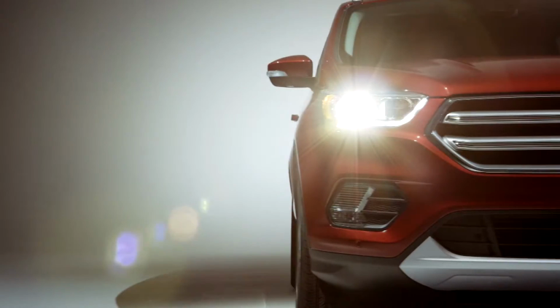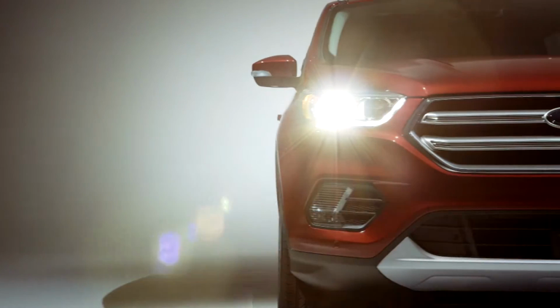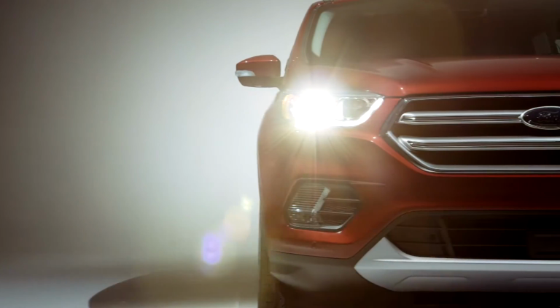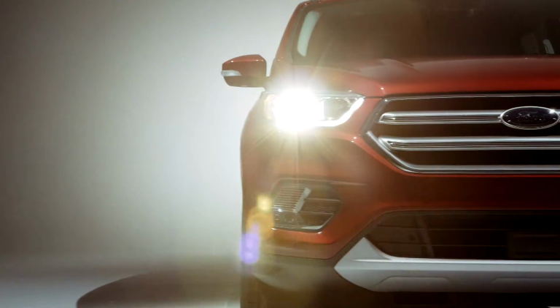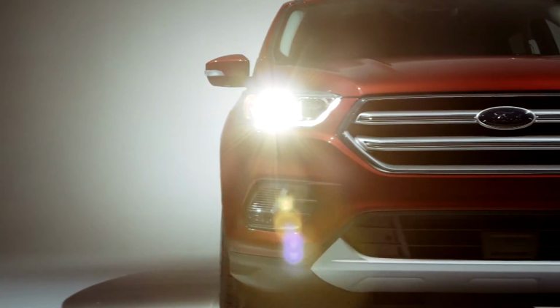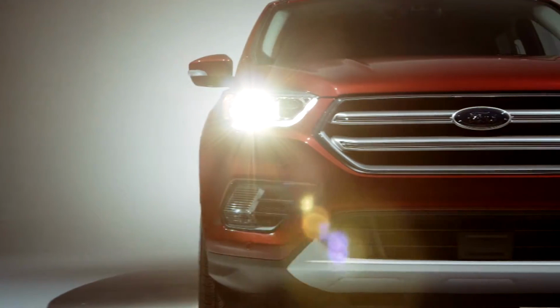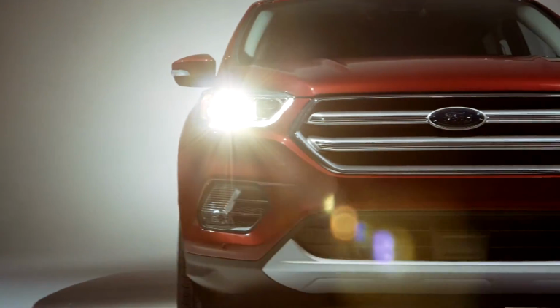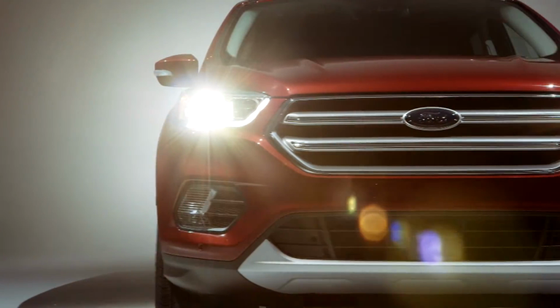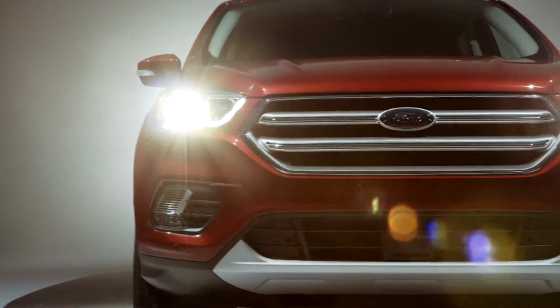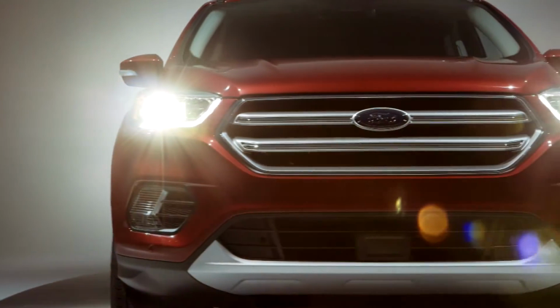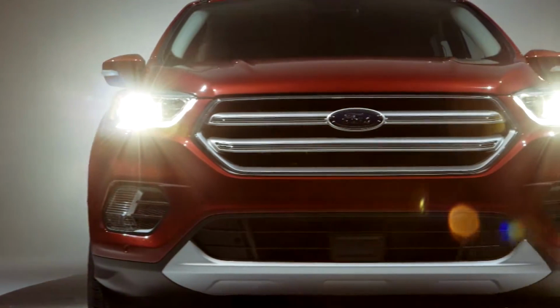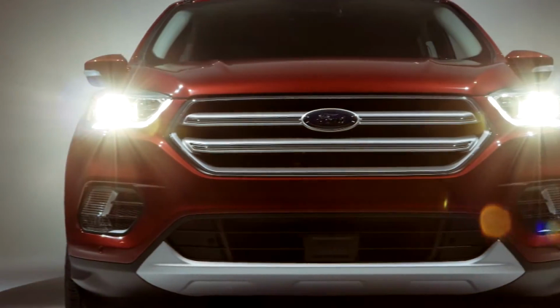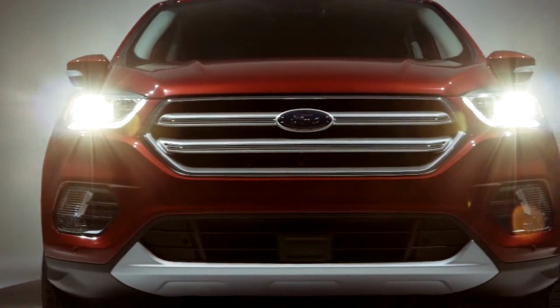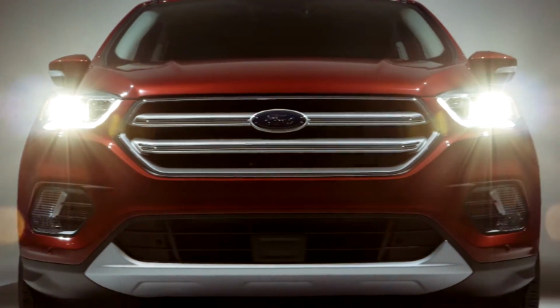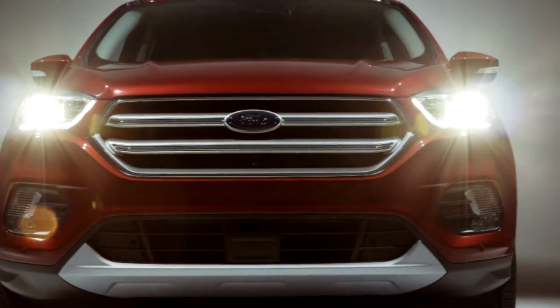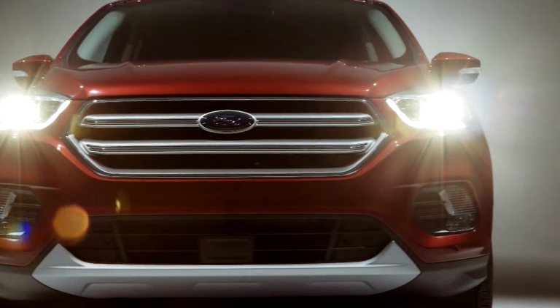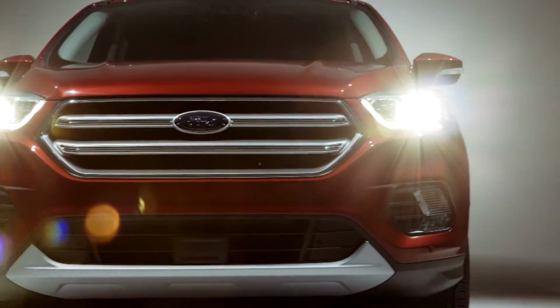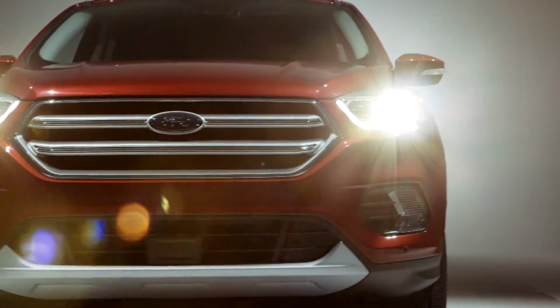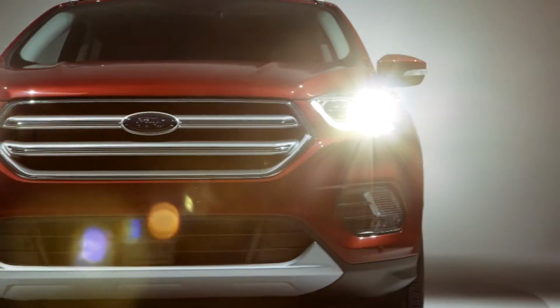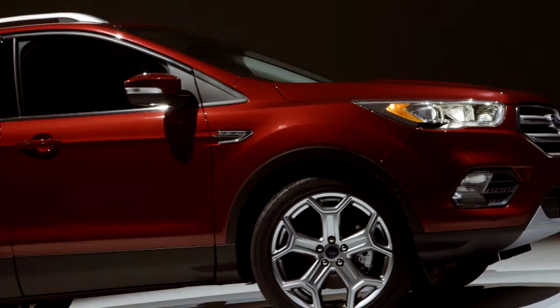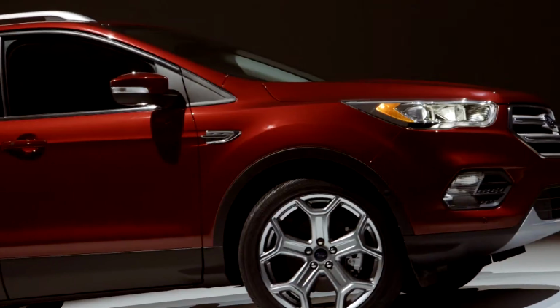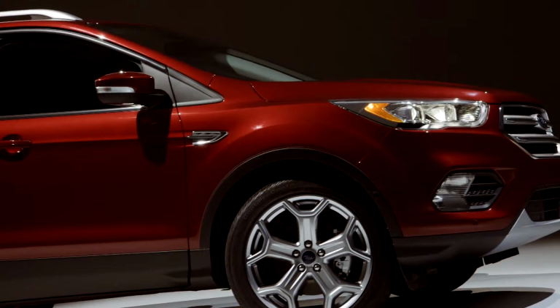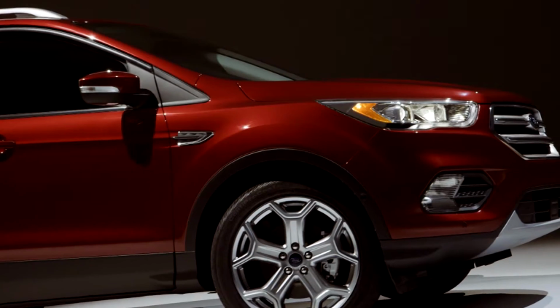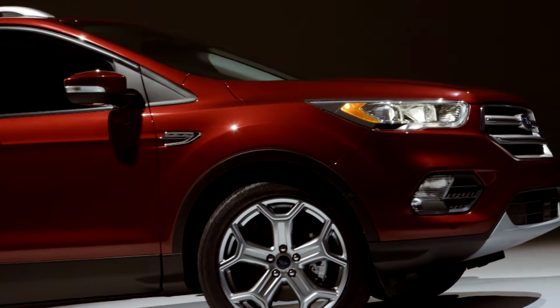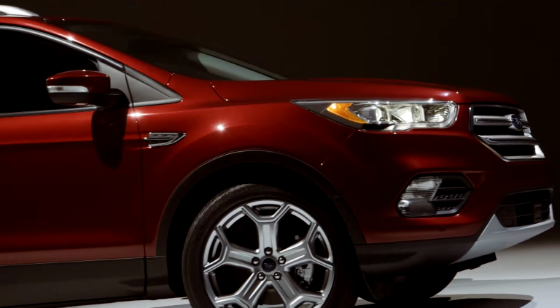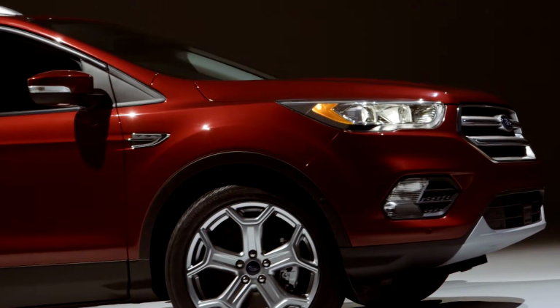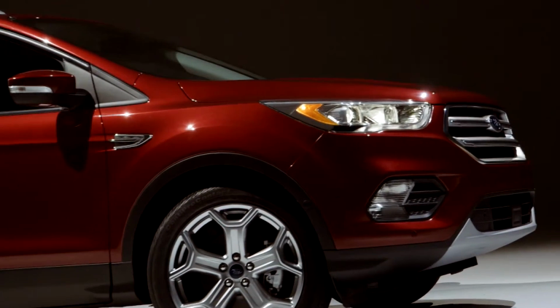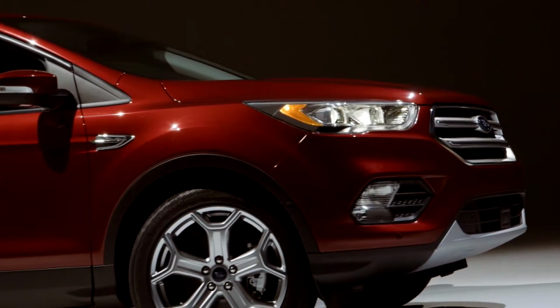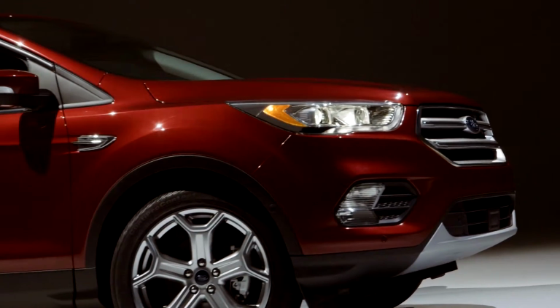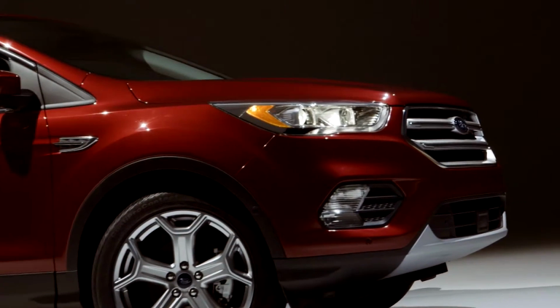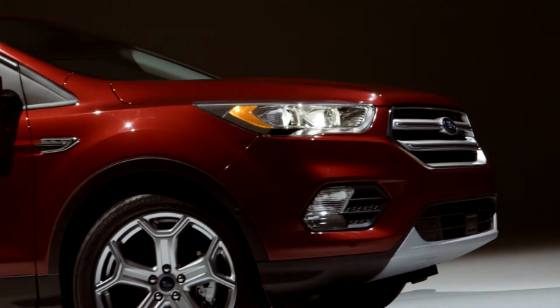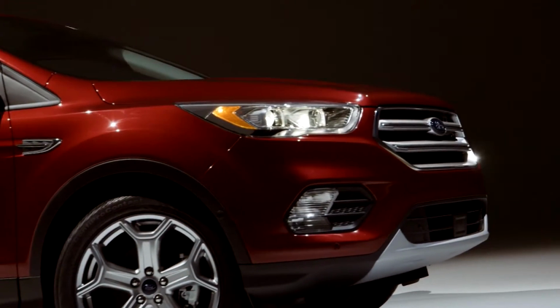the 2017 Ford Escape will help you elevate your style and sophistication. Test drive the new Escape at your local Ford dealer today.